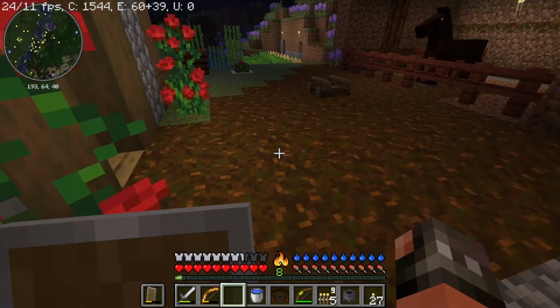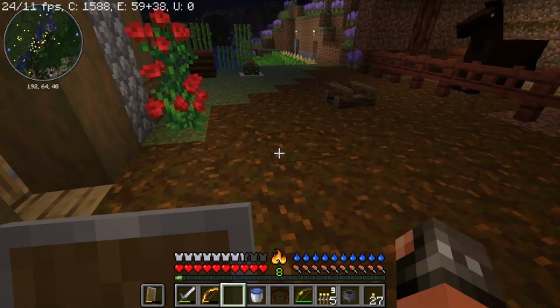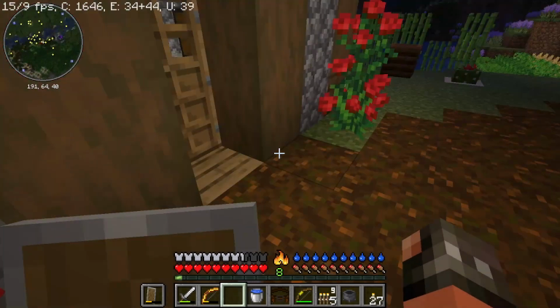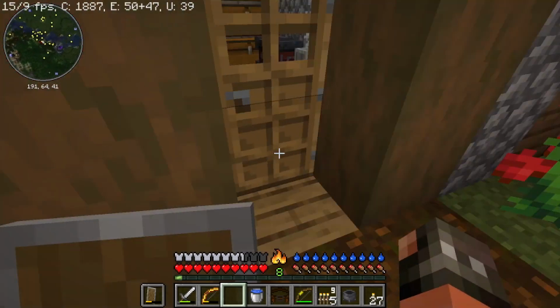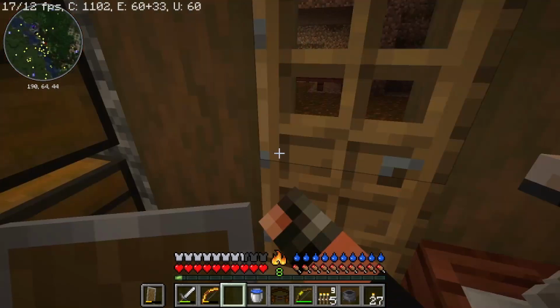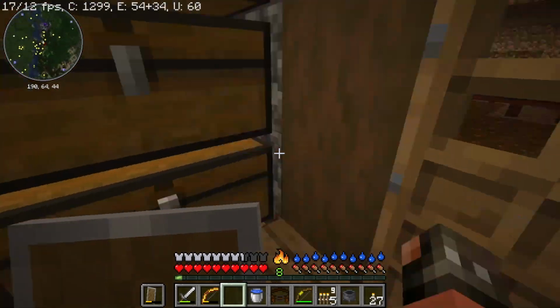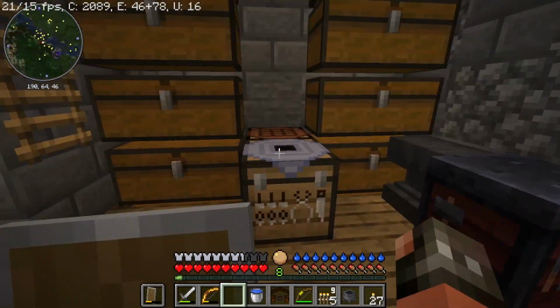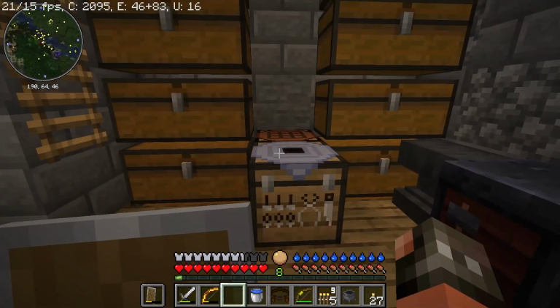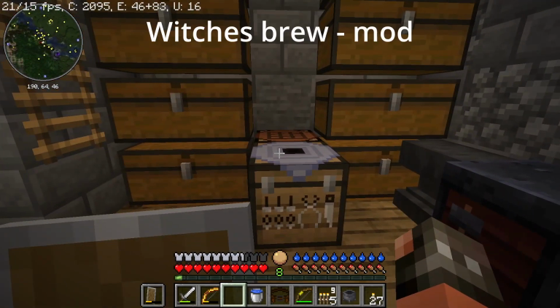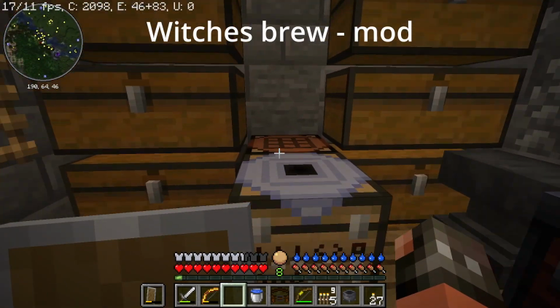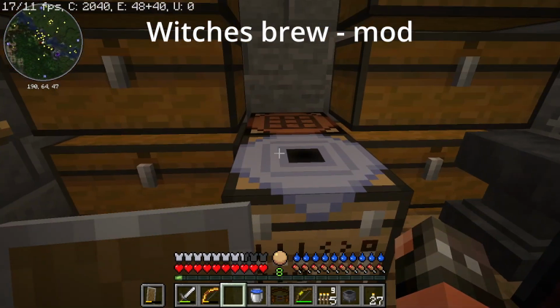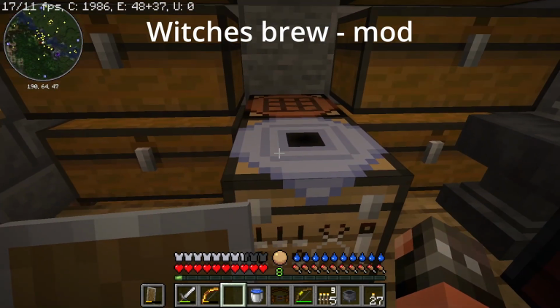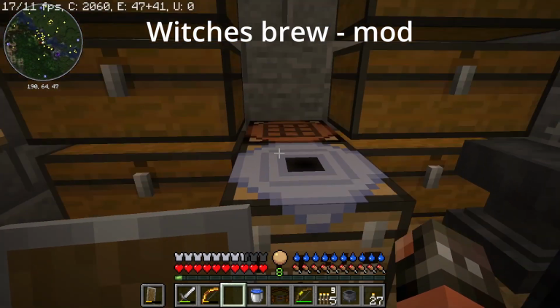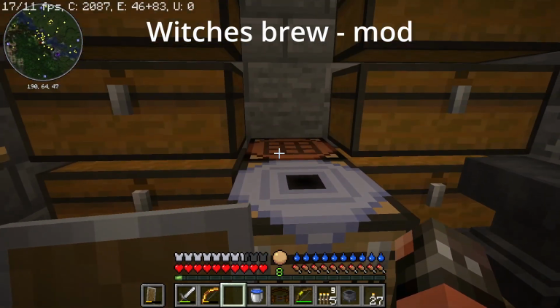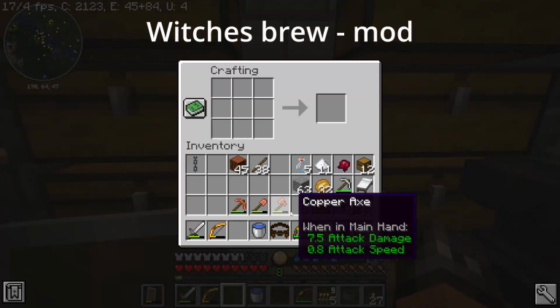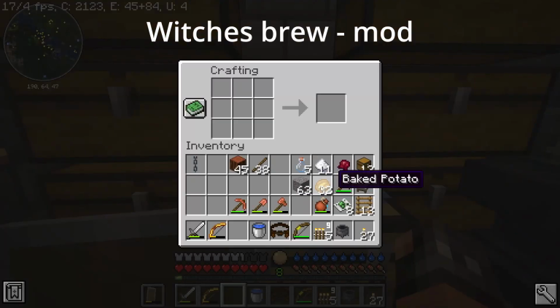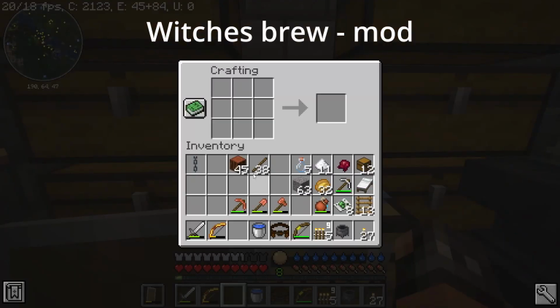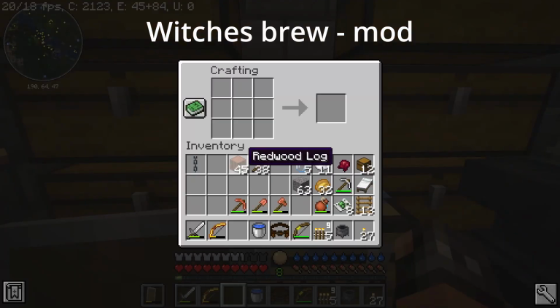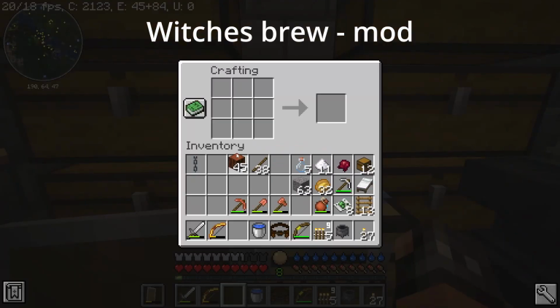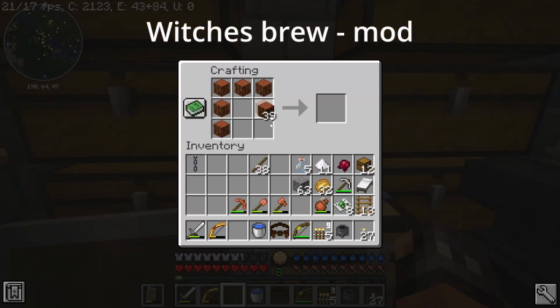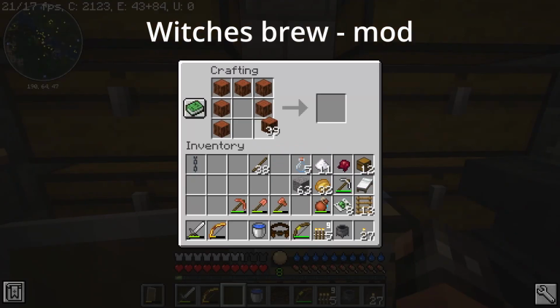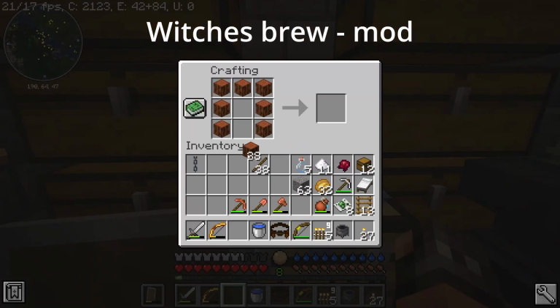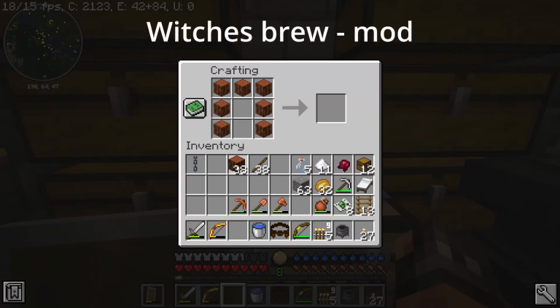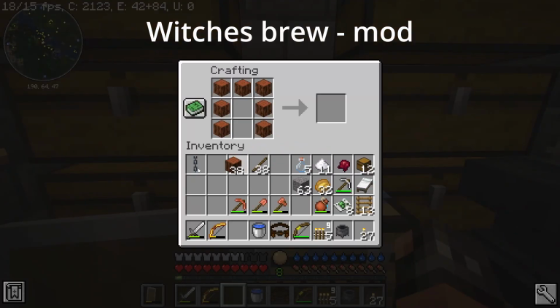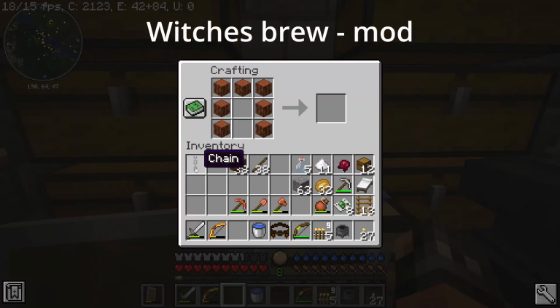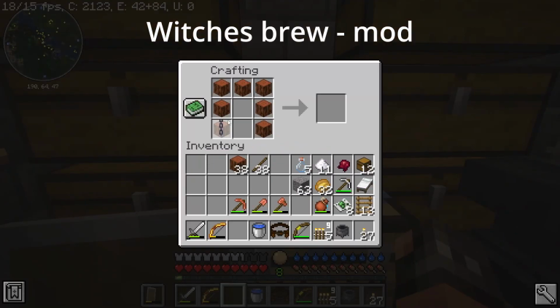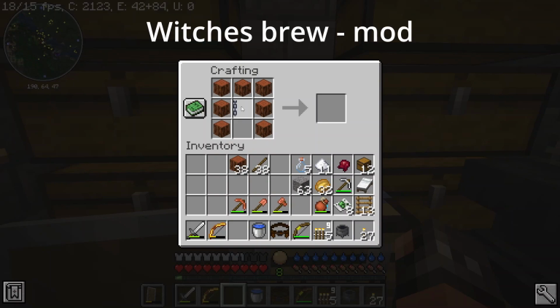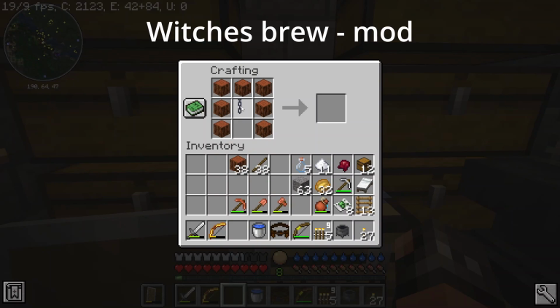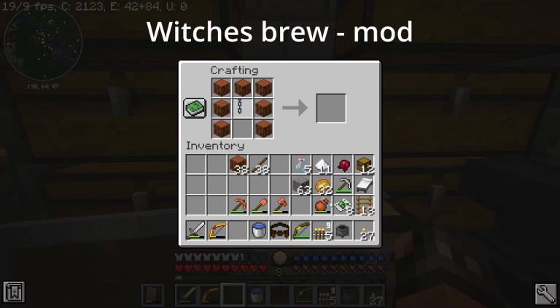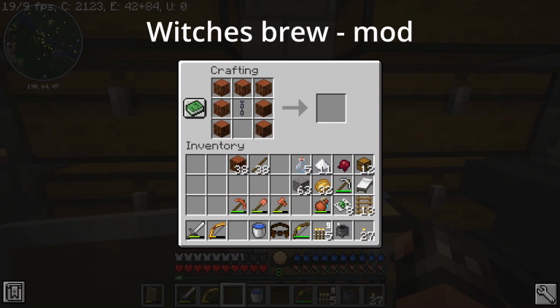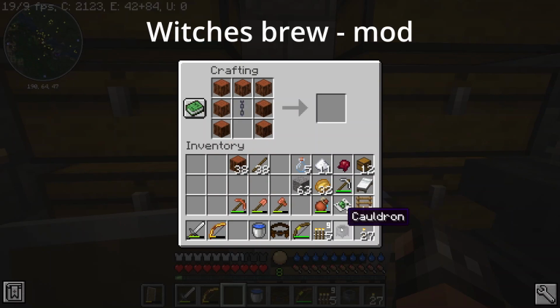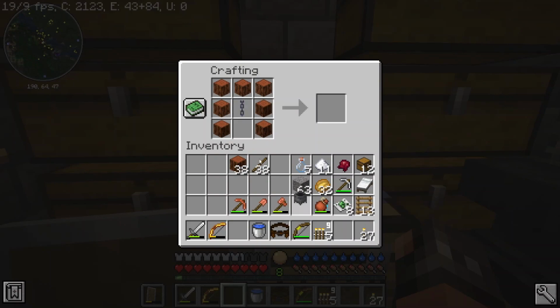We are using a mod called Witch's Brew, which makes us do an alternative way of brewing.